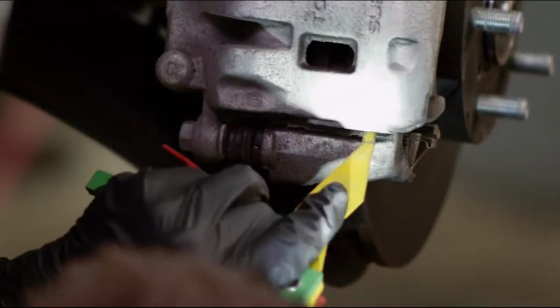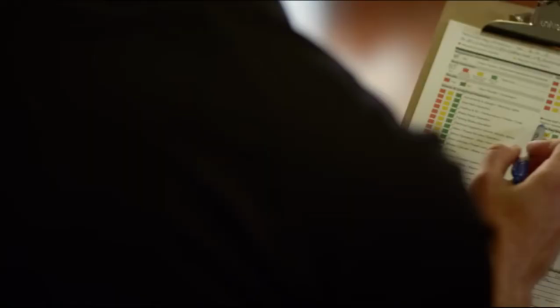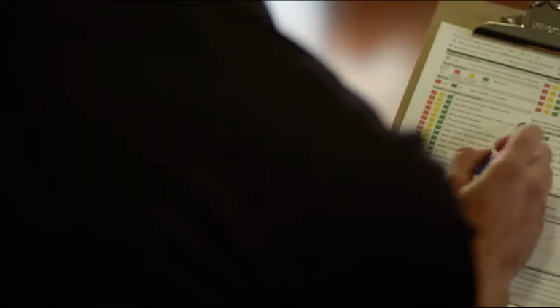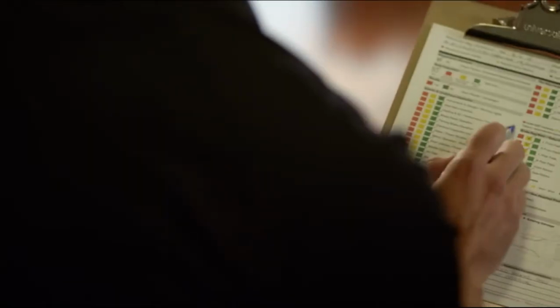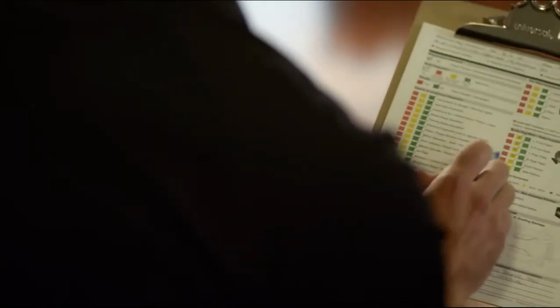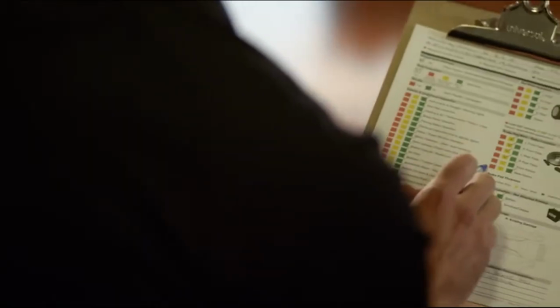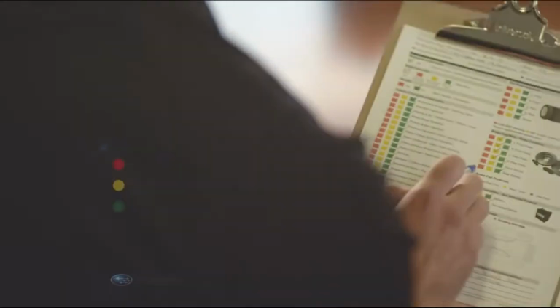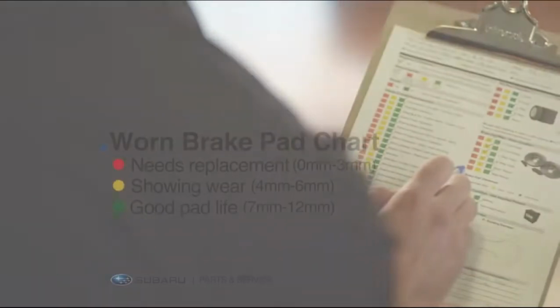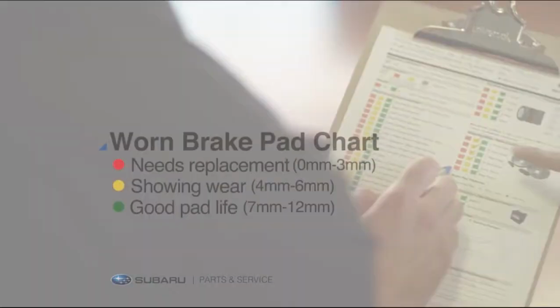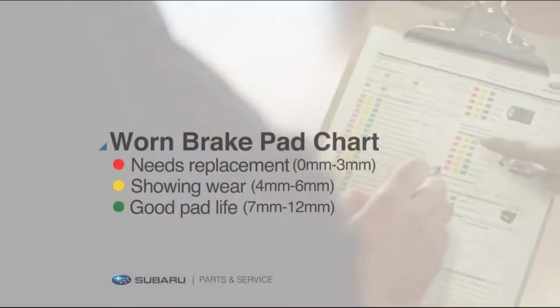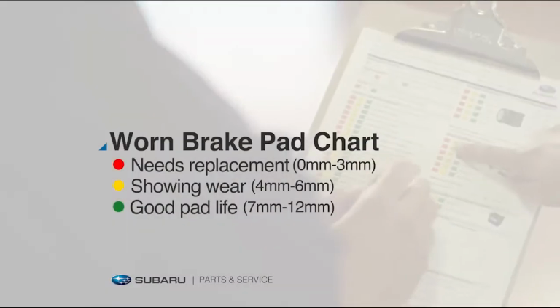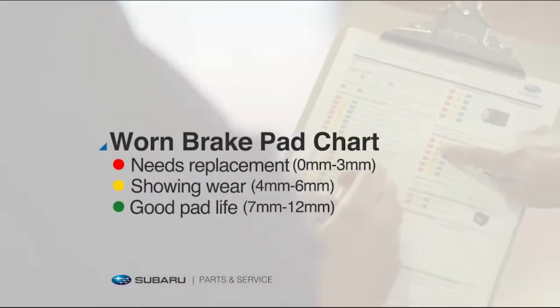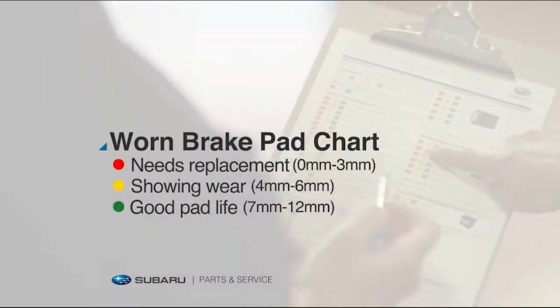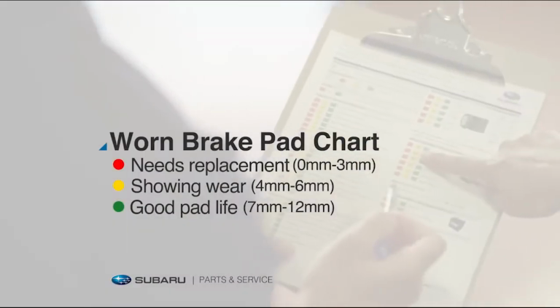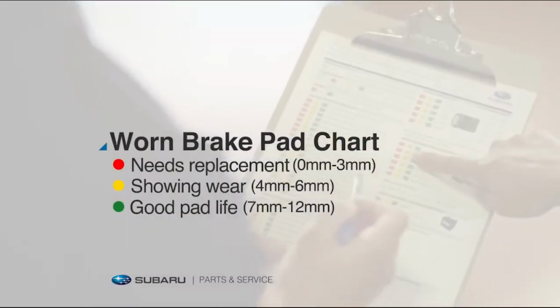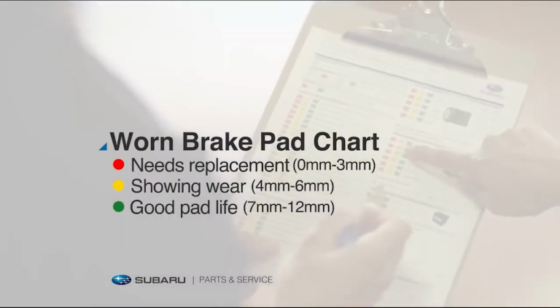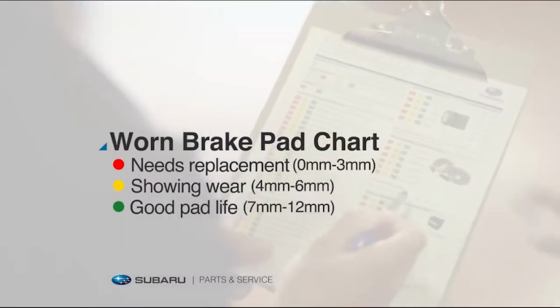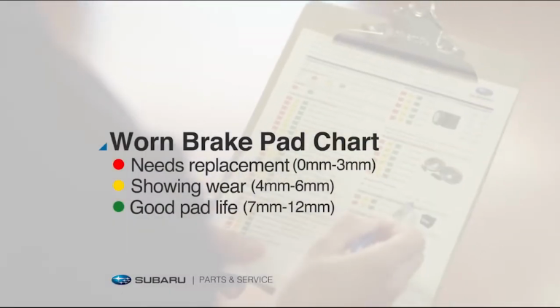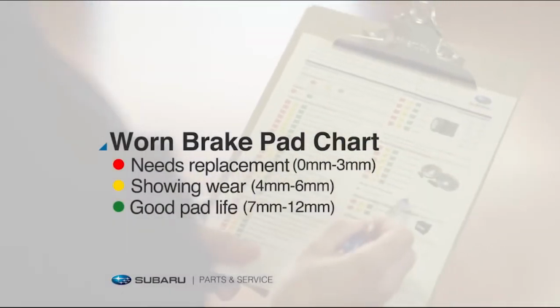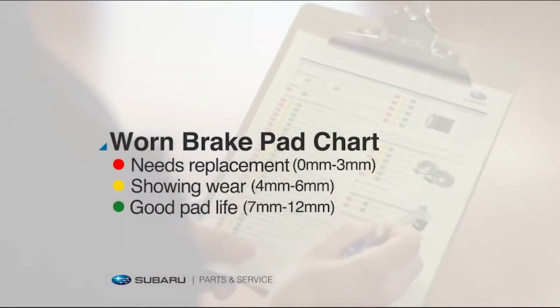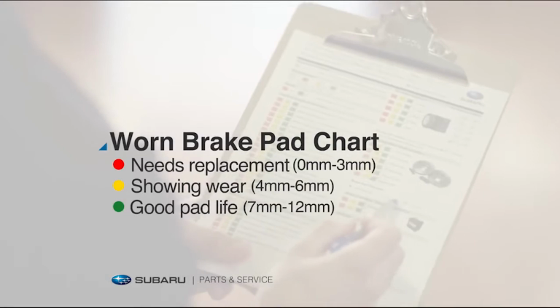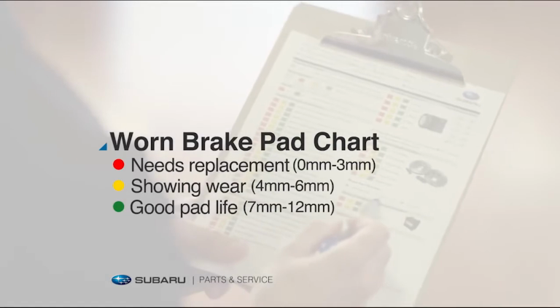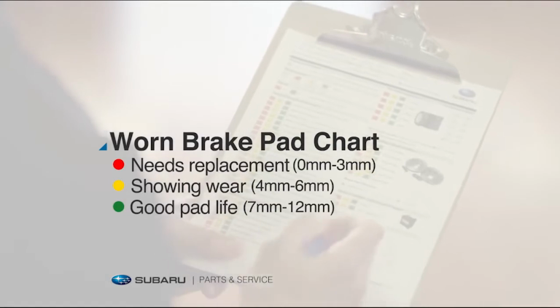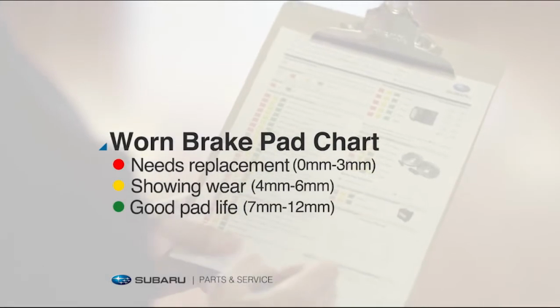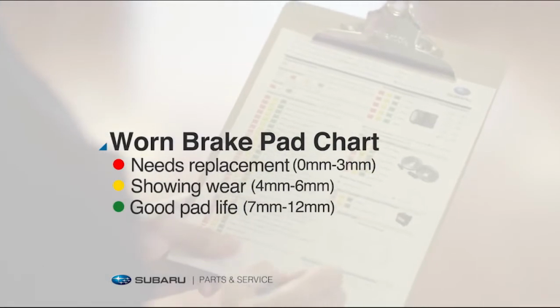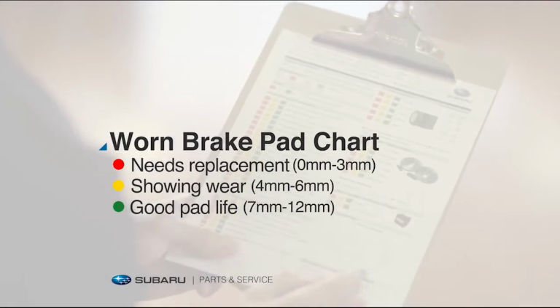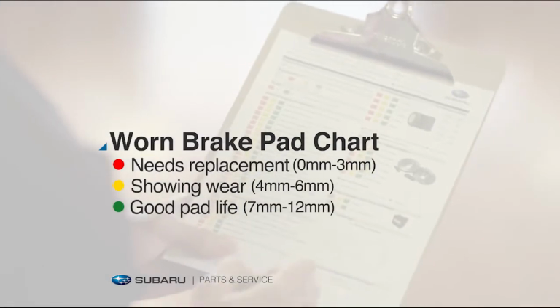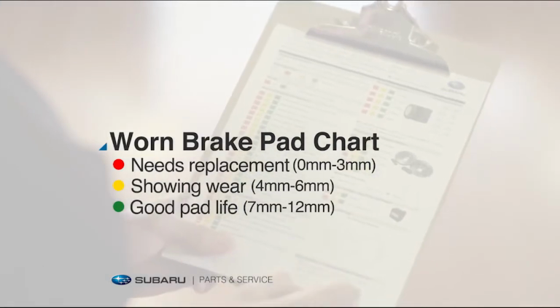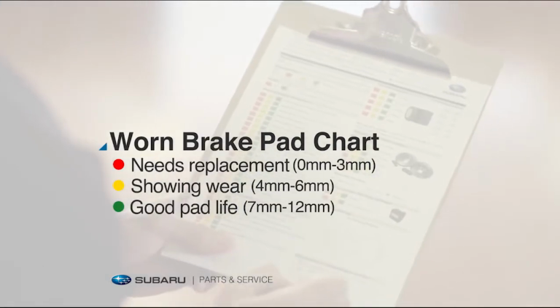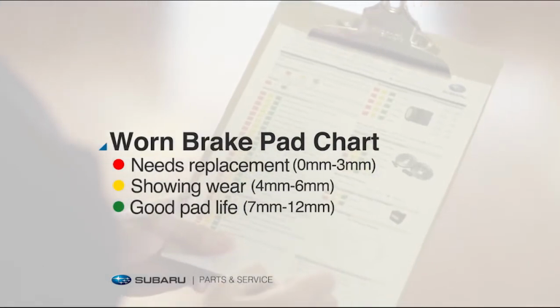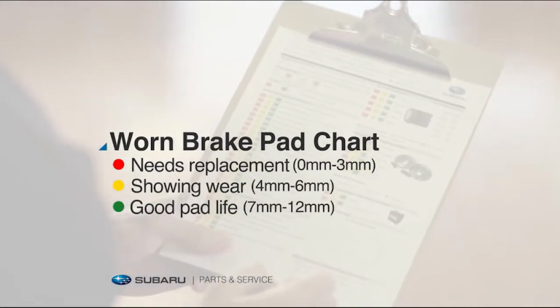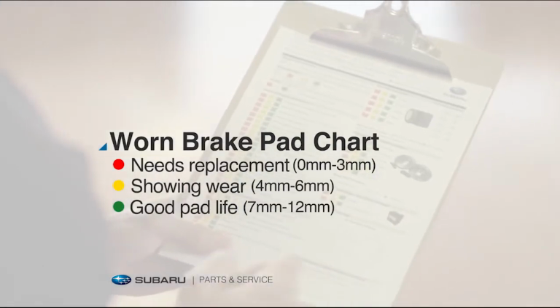The measurements will be marked on an easy-to-read inspection sheet. That way, you'll know how they're wearing over time.